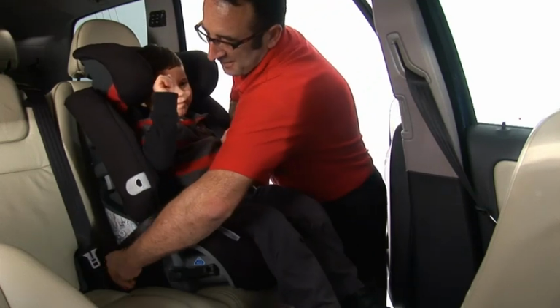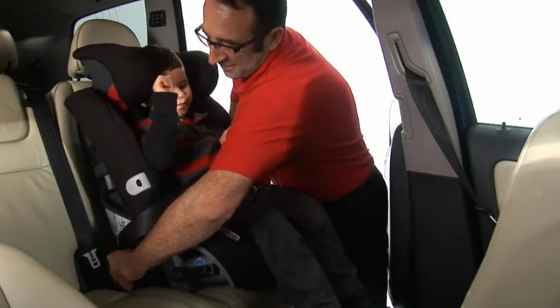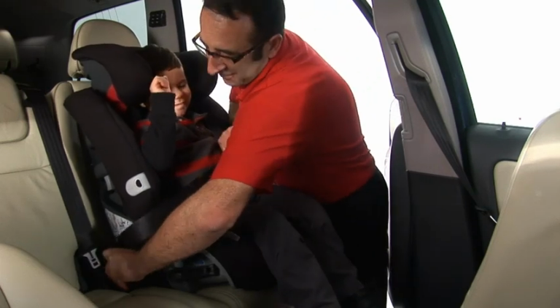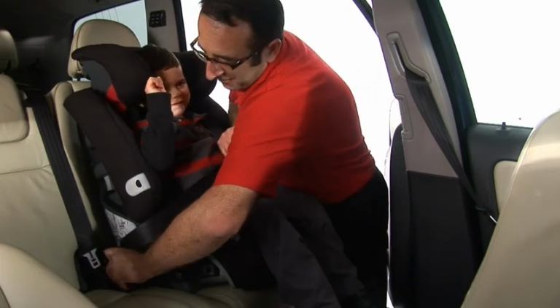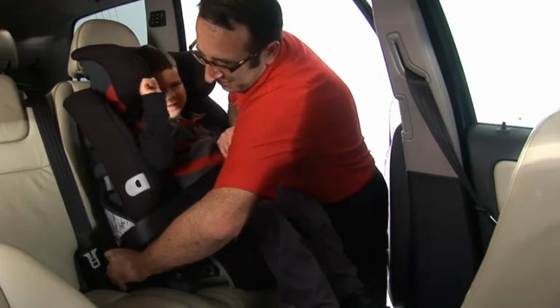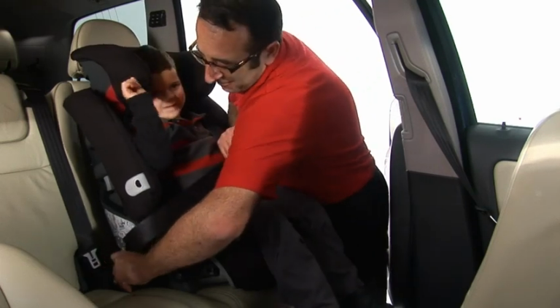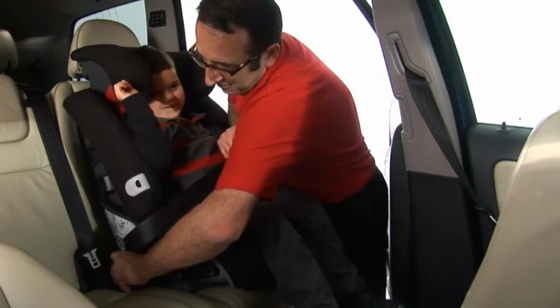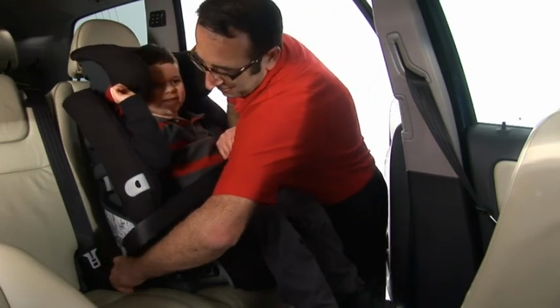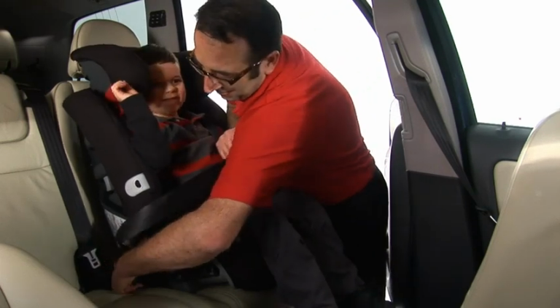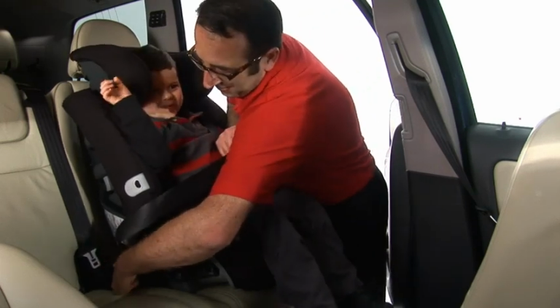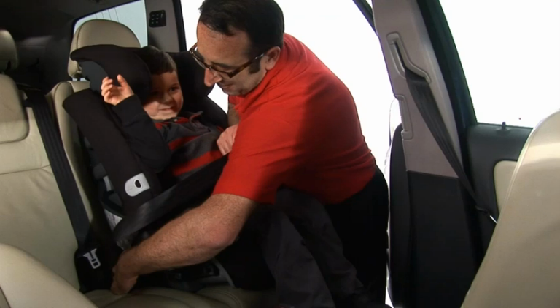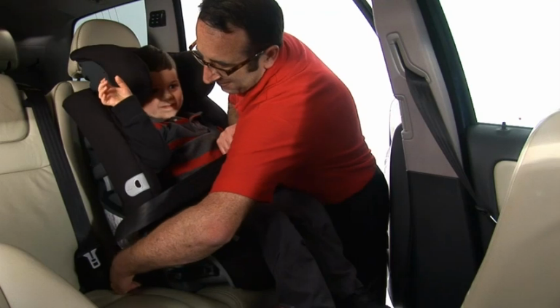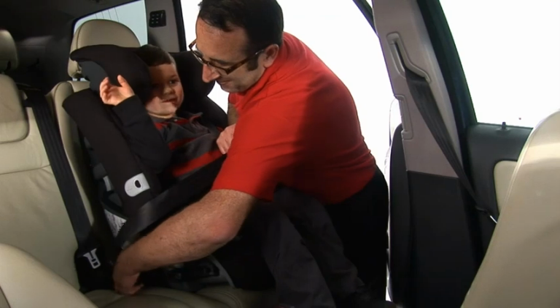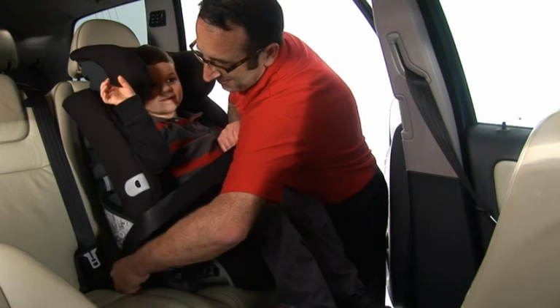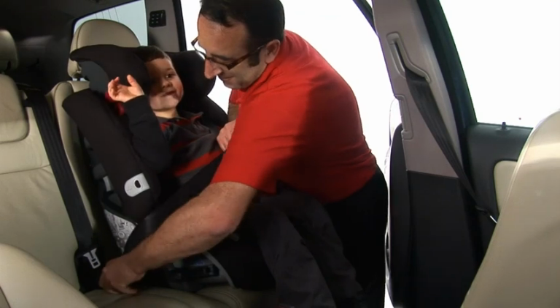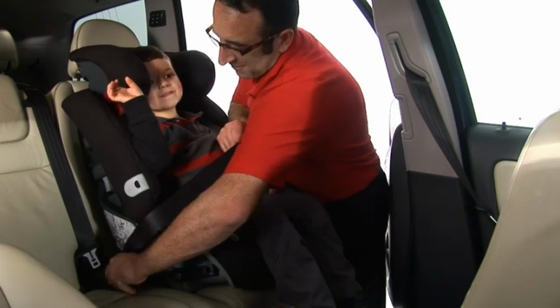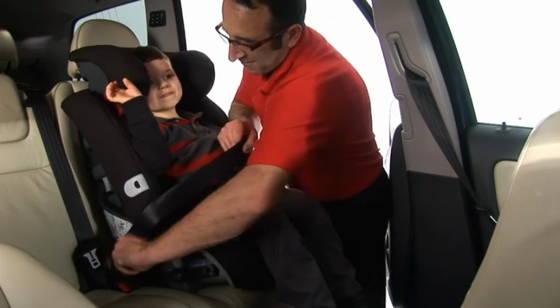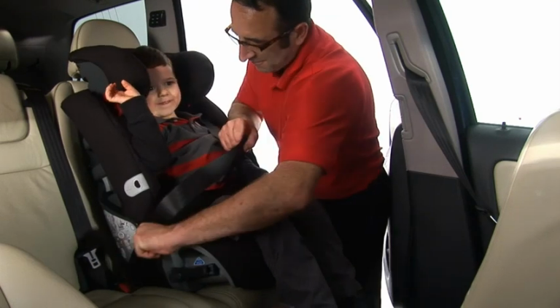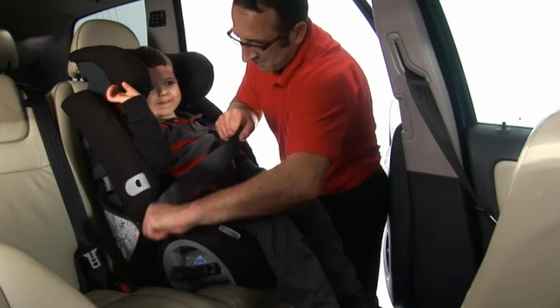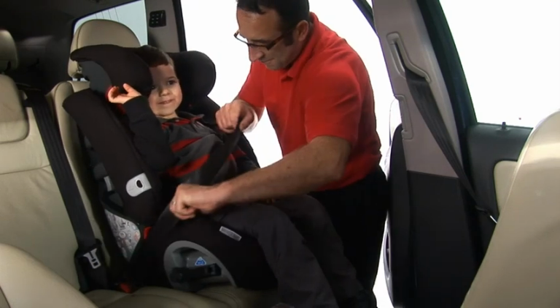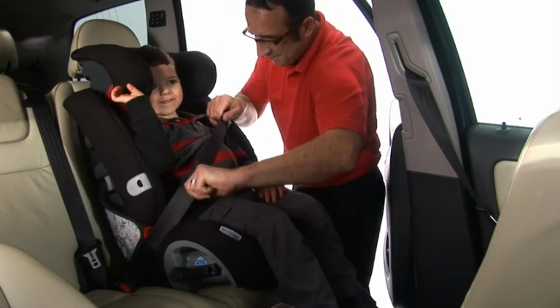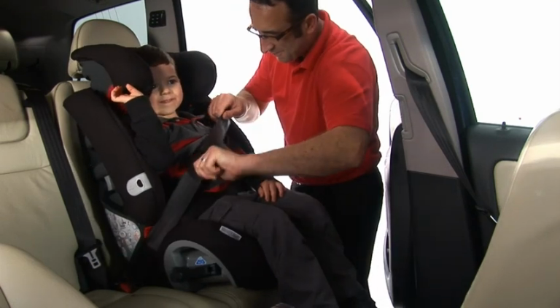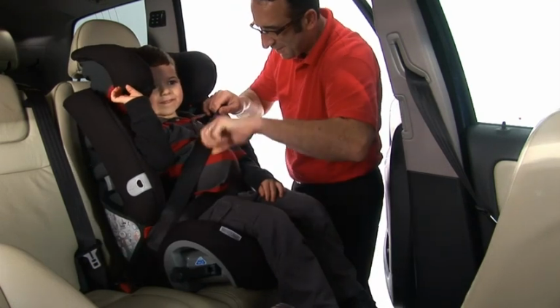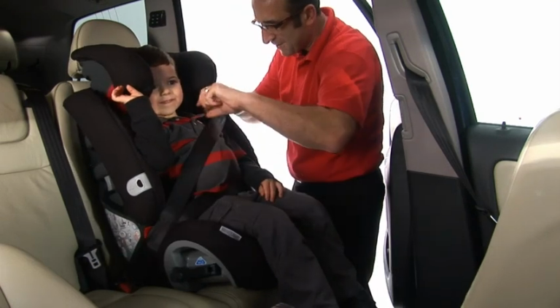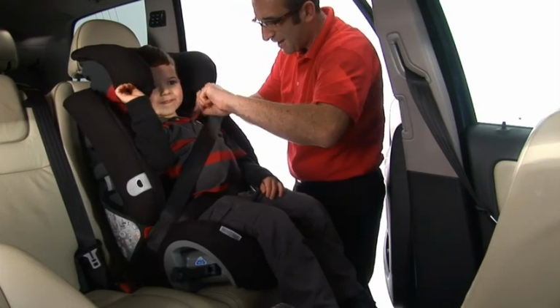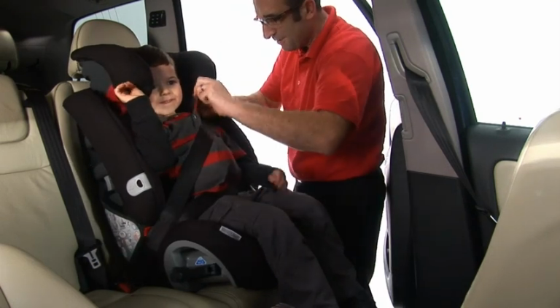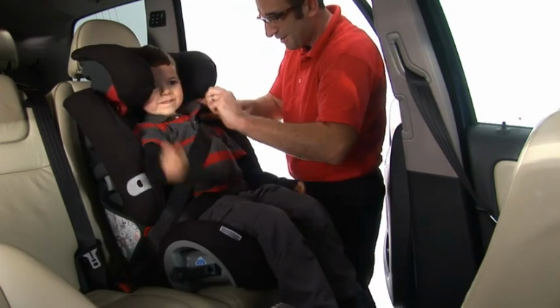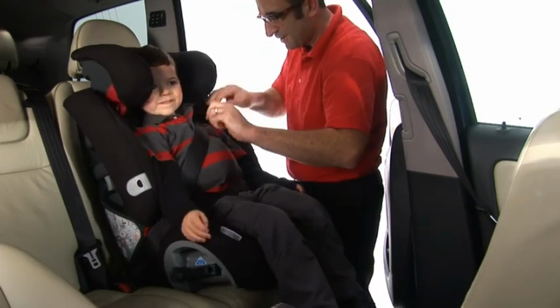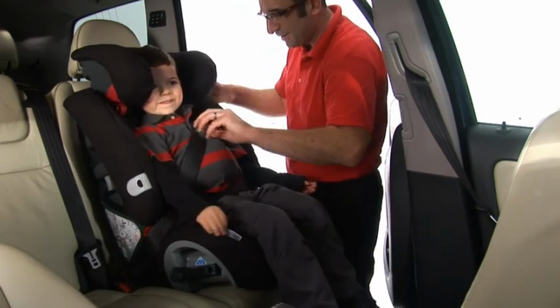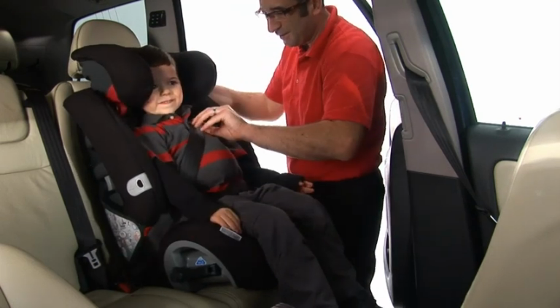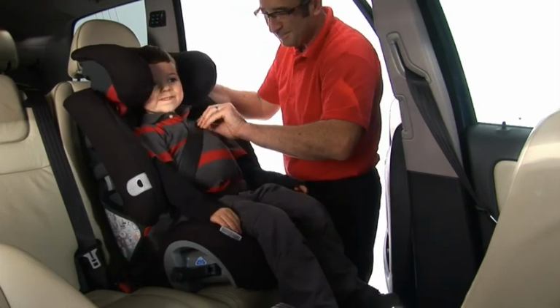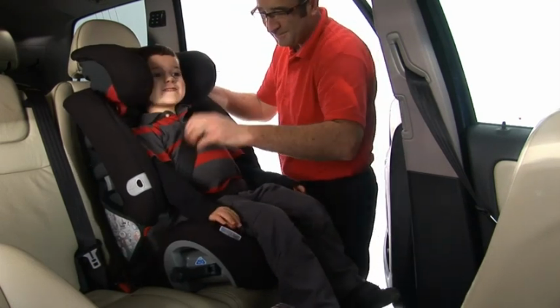Make sure there are no twists in the seat belt, taking the slack away so that your child is comfortable and secure.